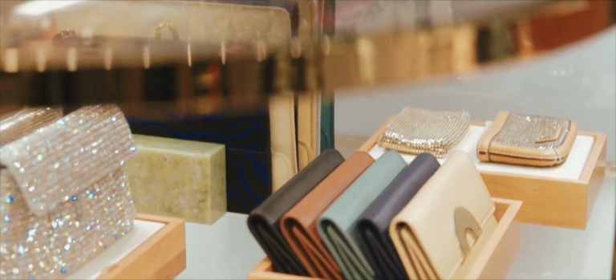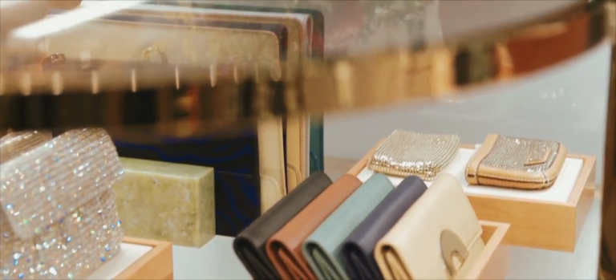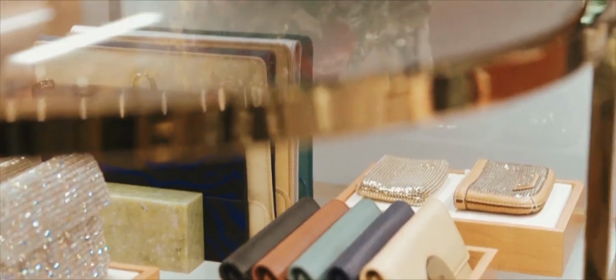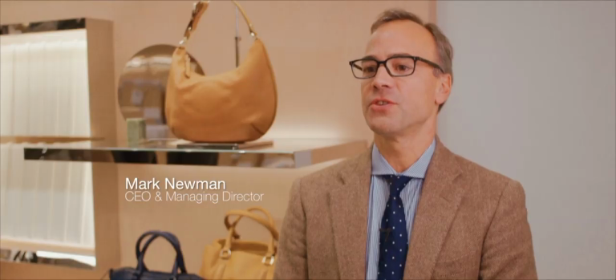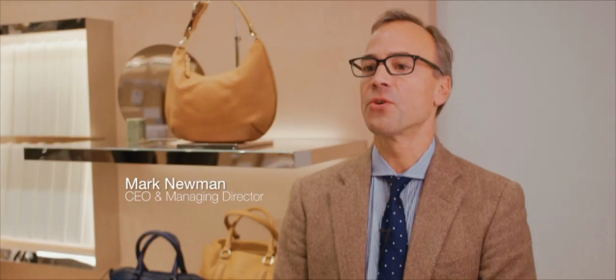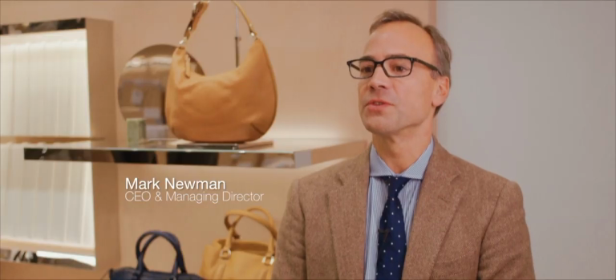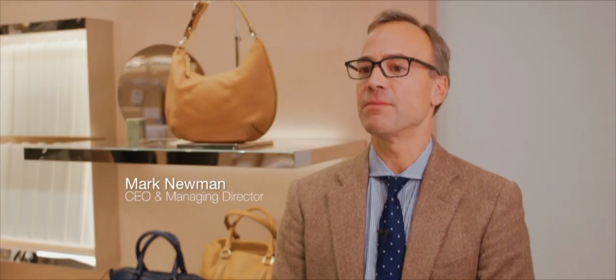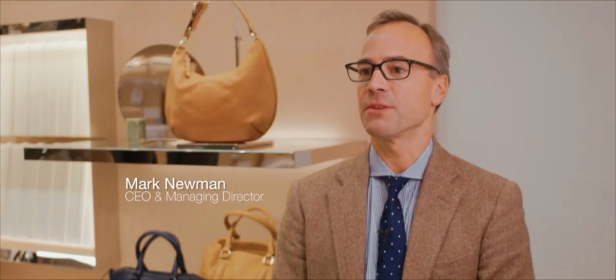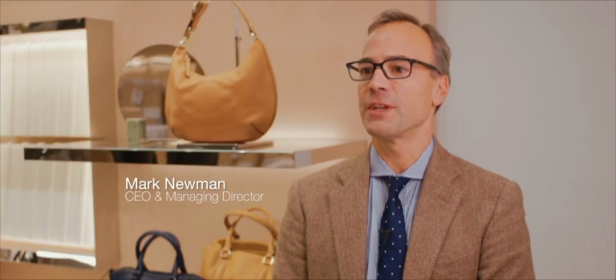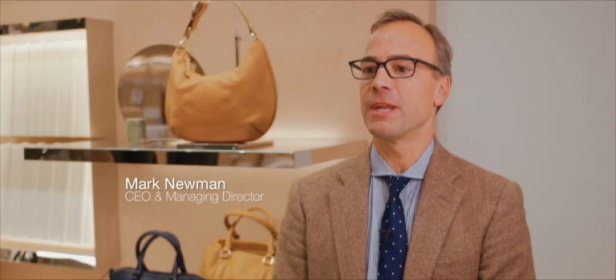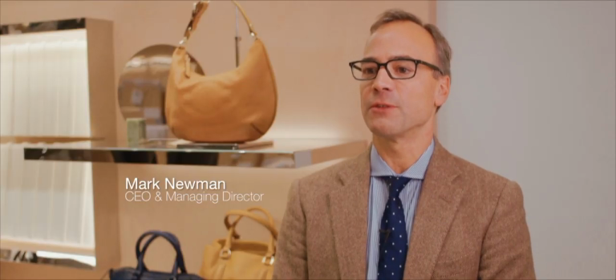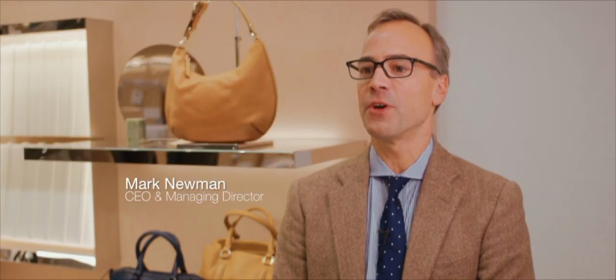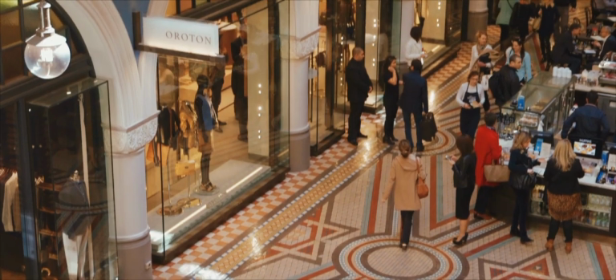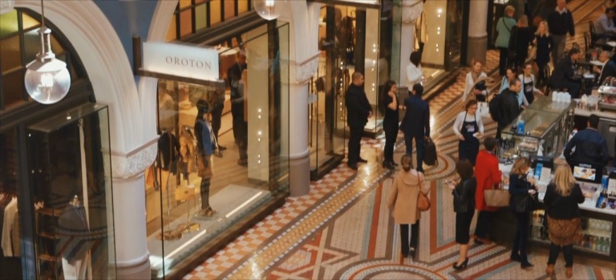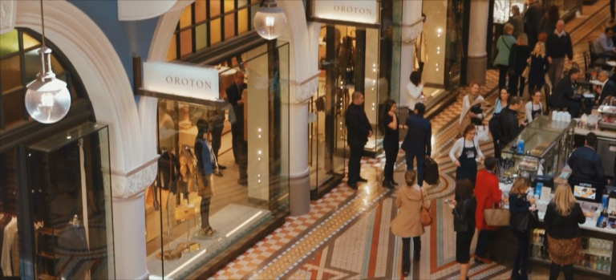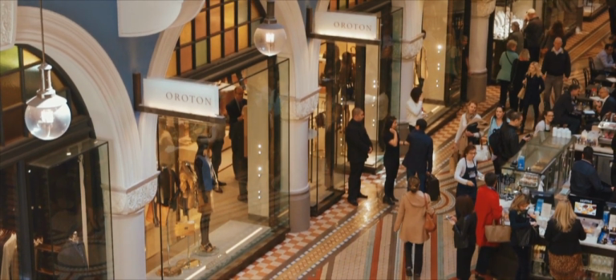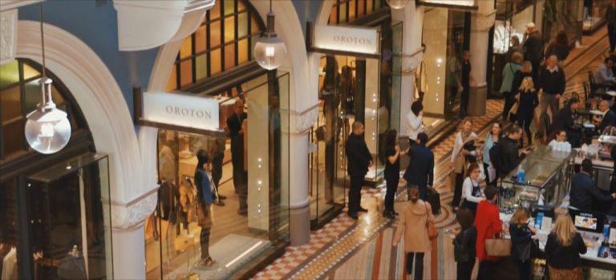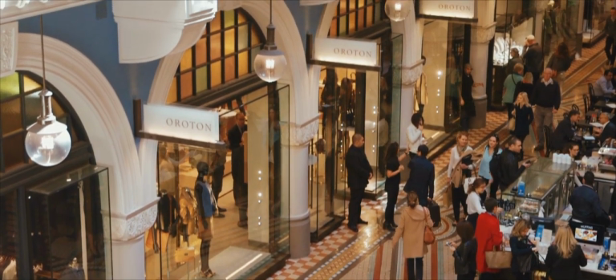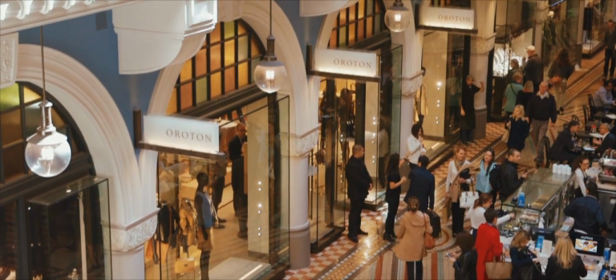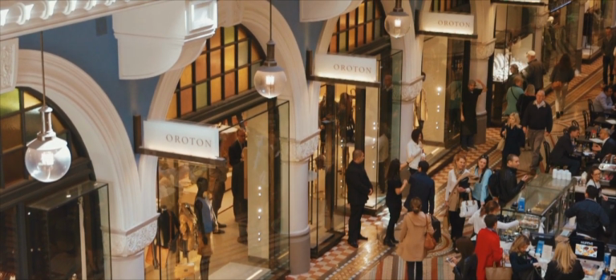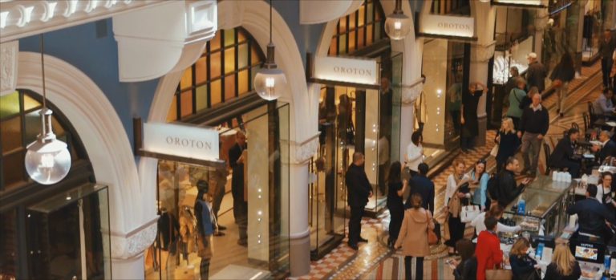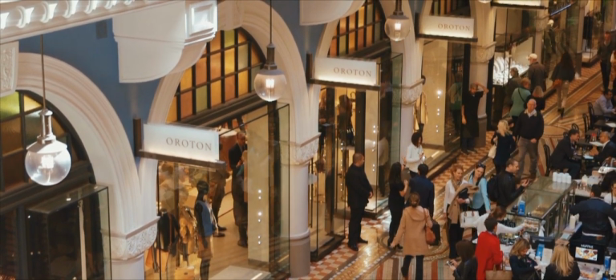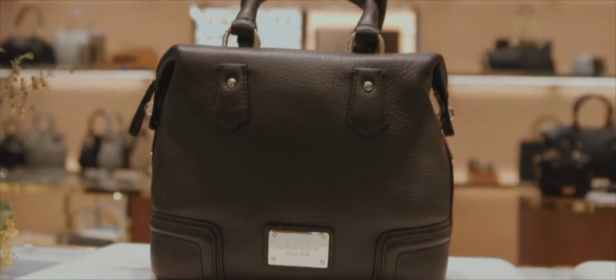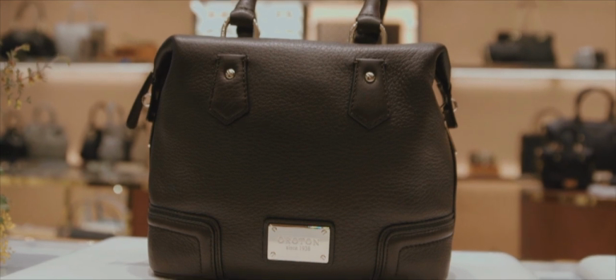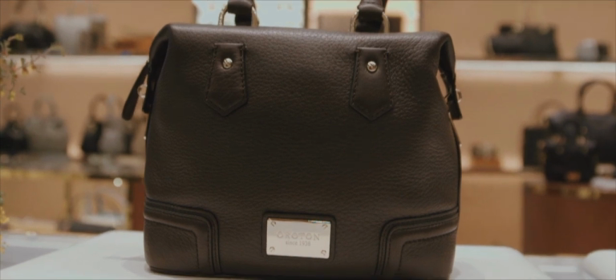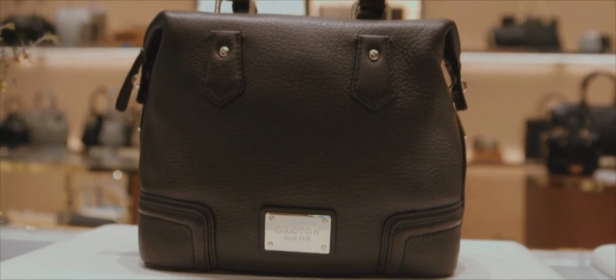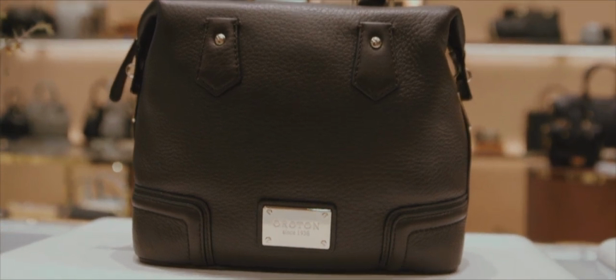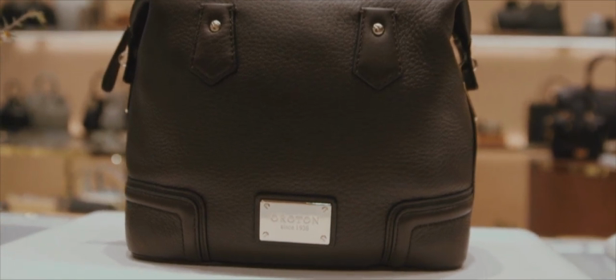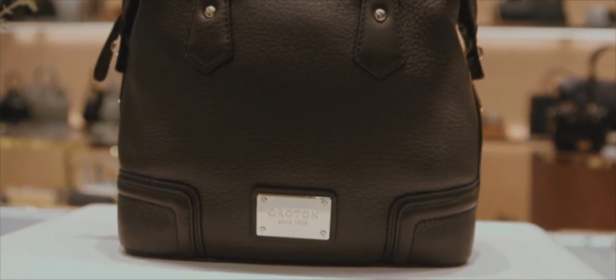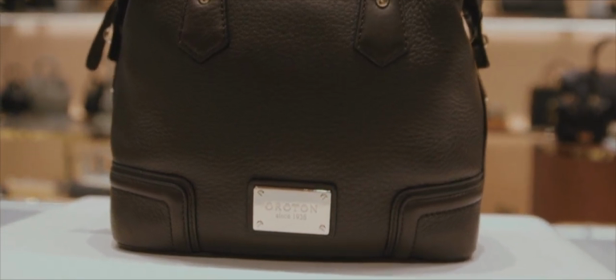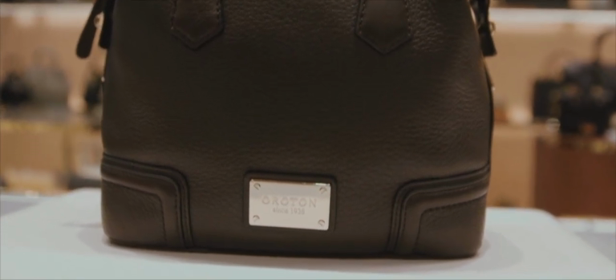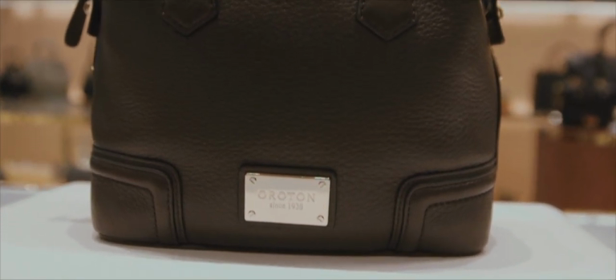For me, this new store concept is a fundamental first step in the next chapter. It reinforces Oriton's position as a true luxury brand.